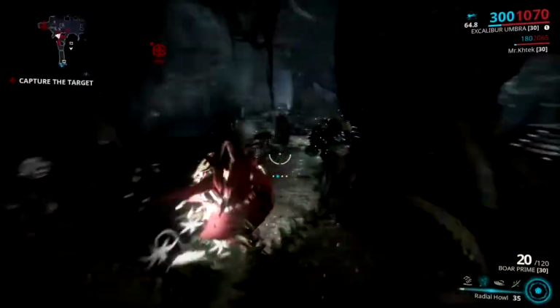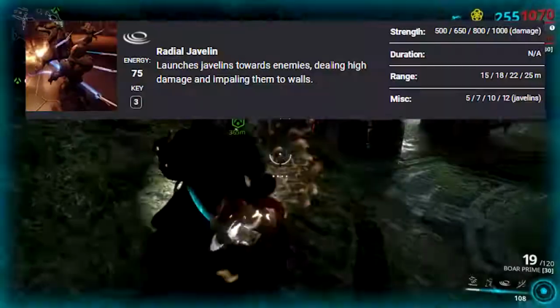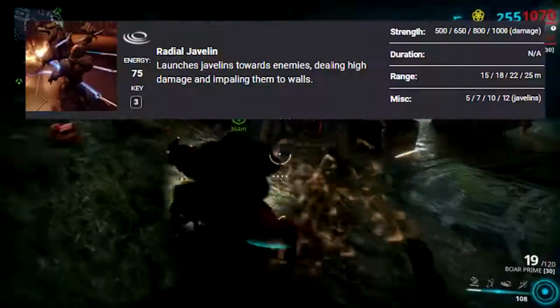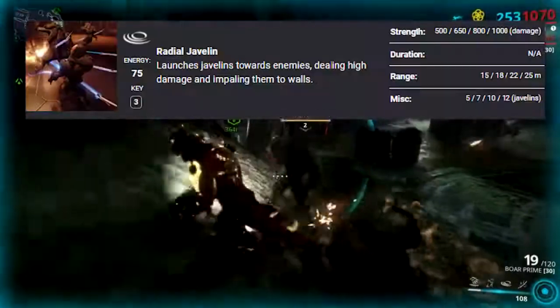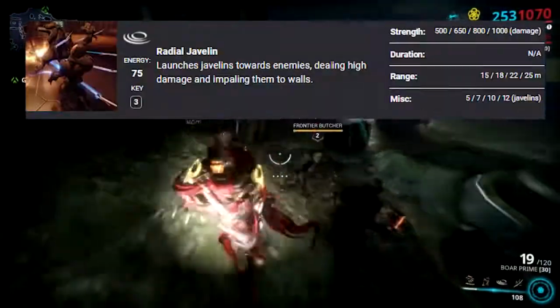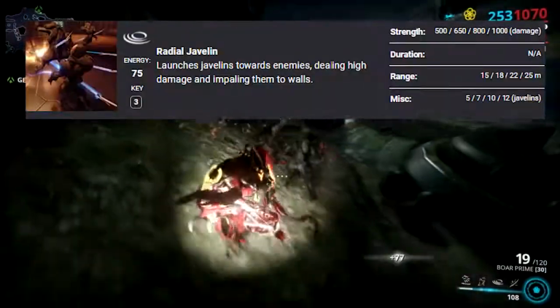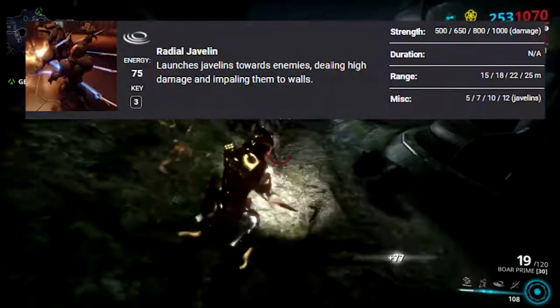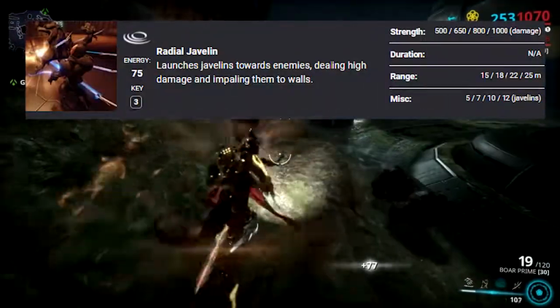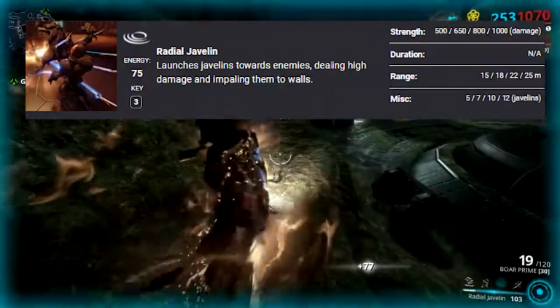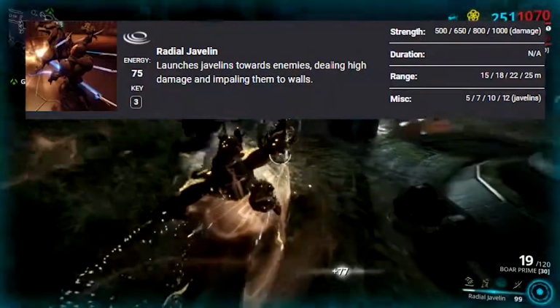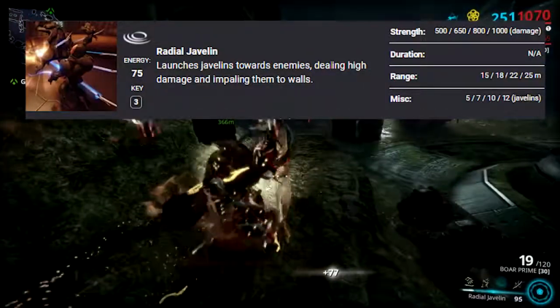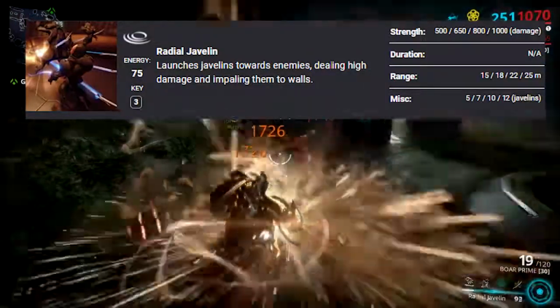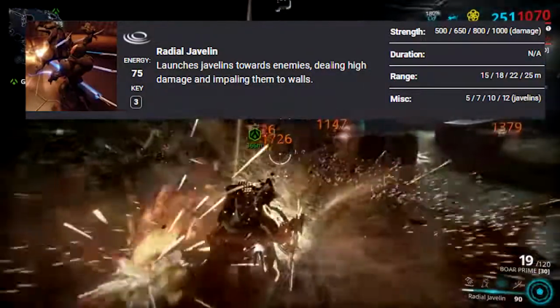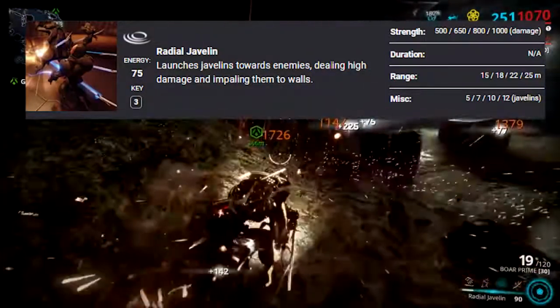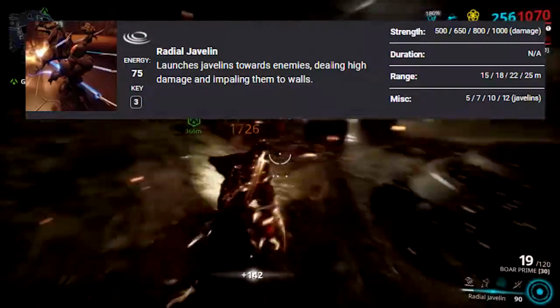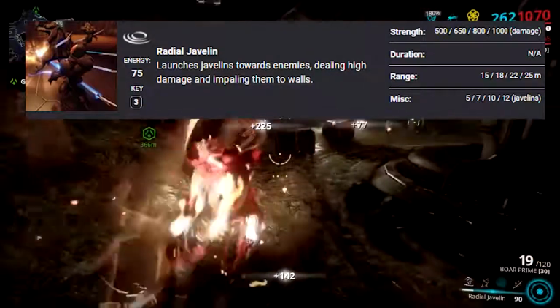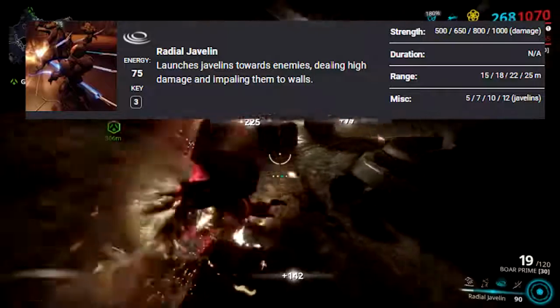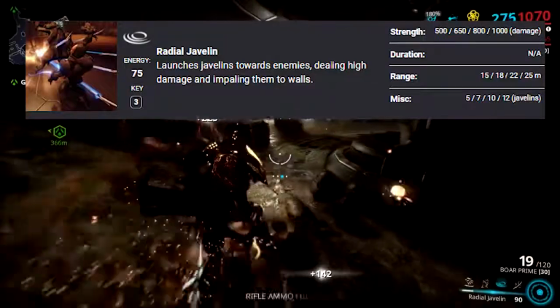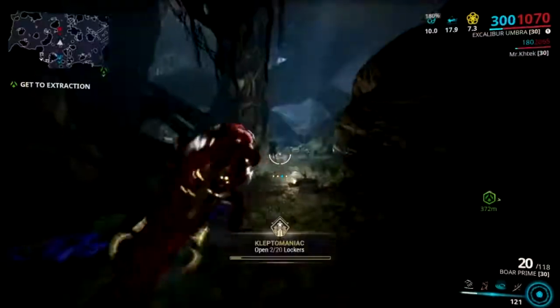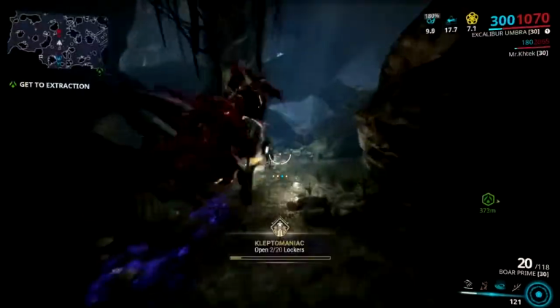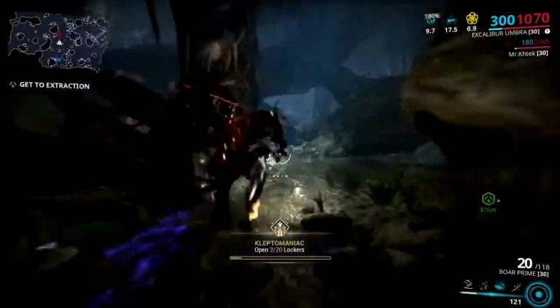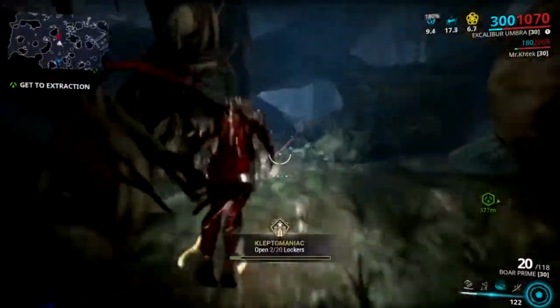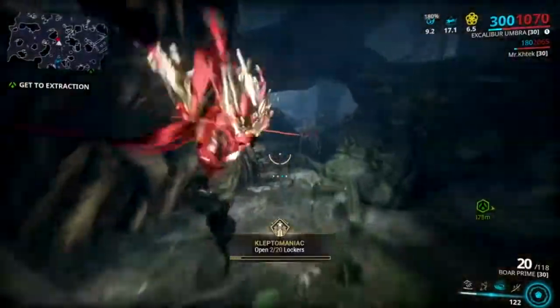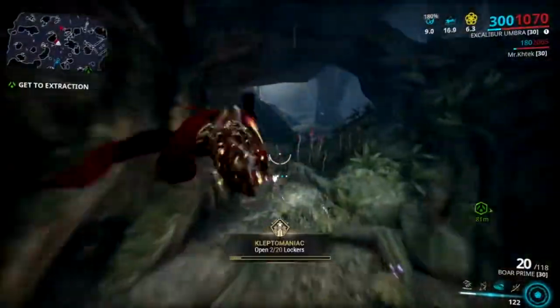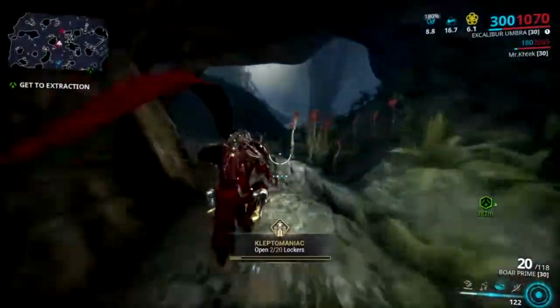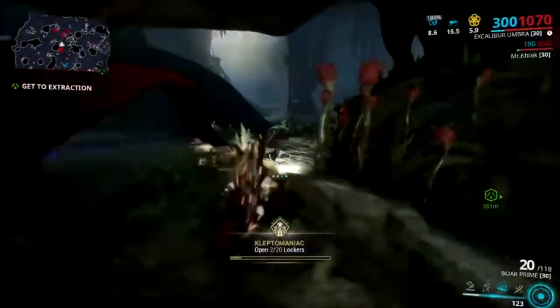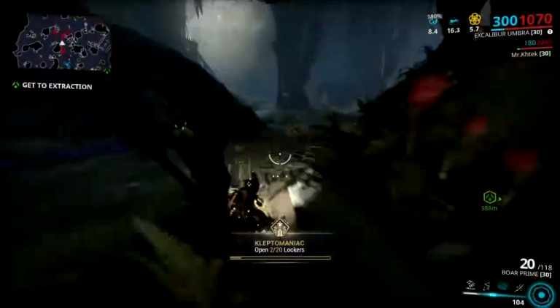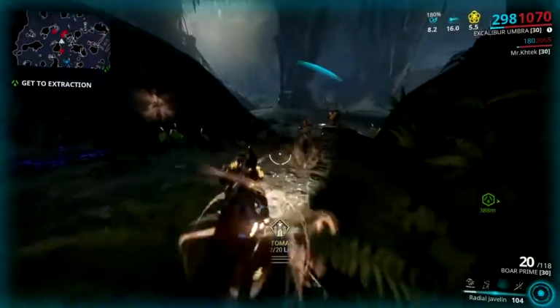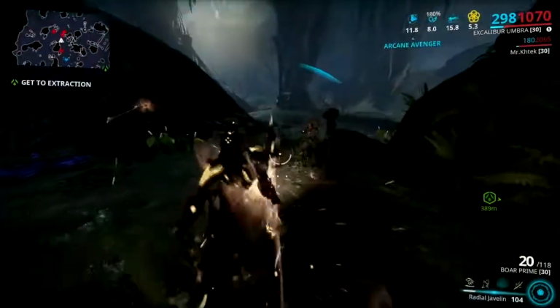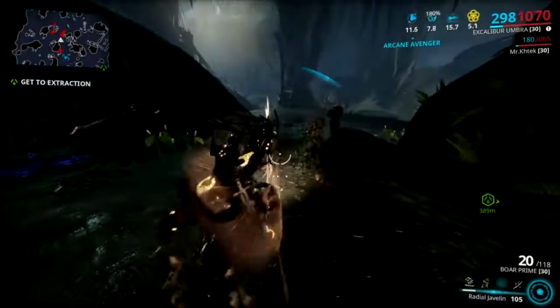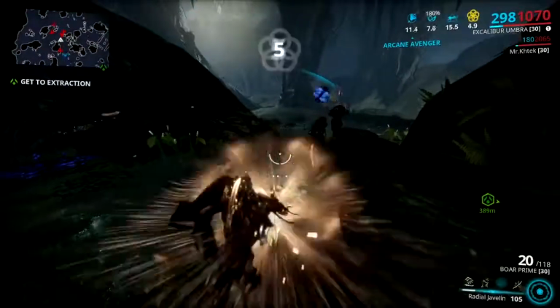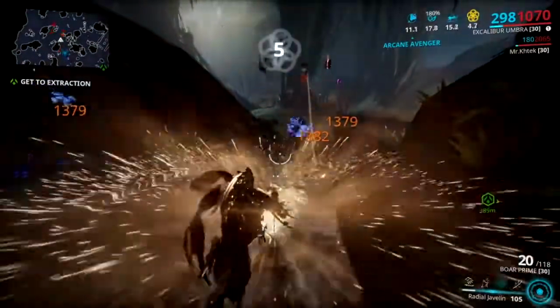His third ability, Radial Javelin, launches javelins towards enemies, dealing high damage and impaling them to walls.